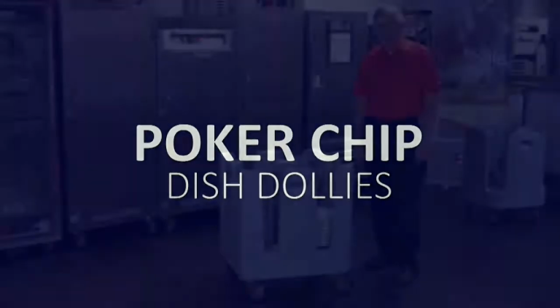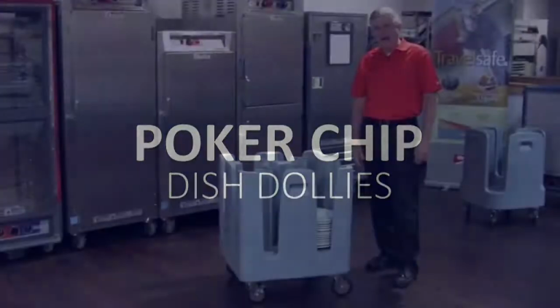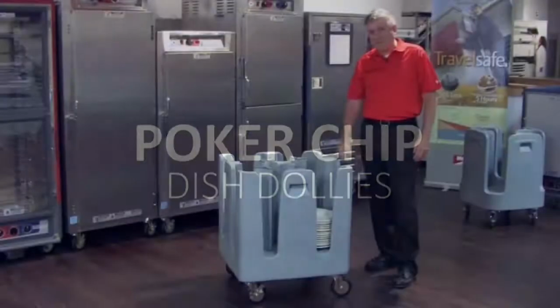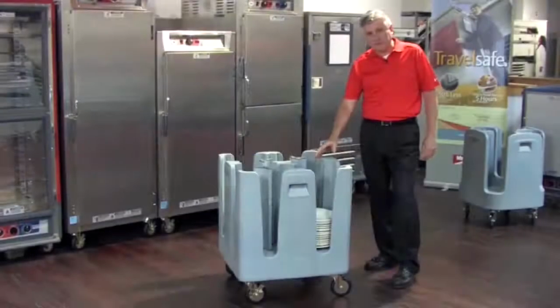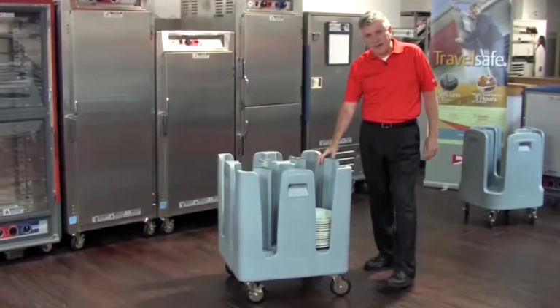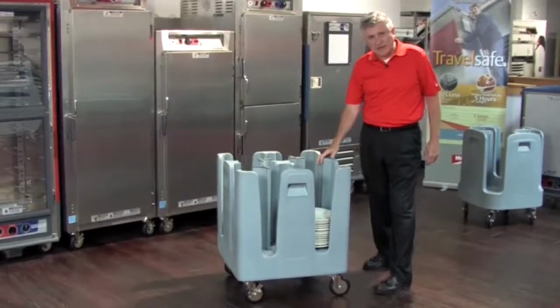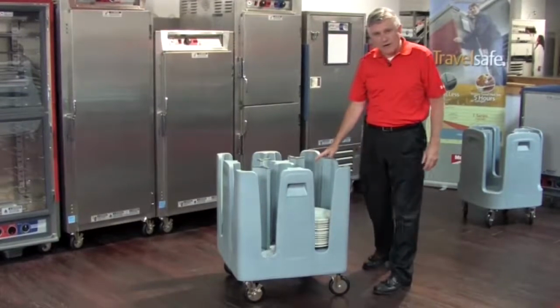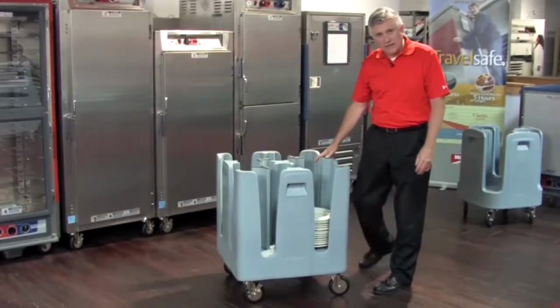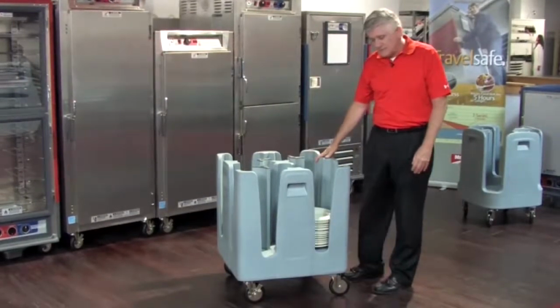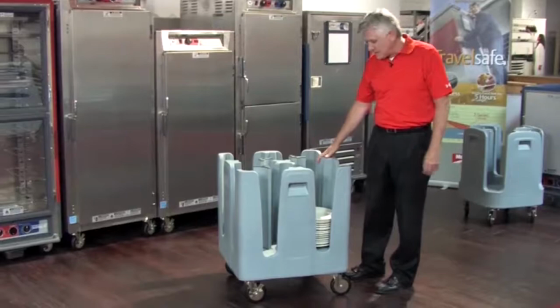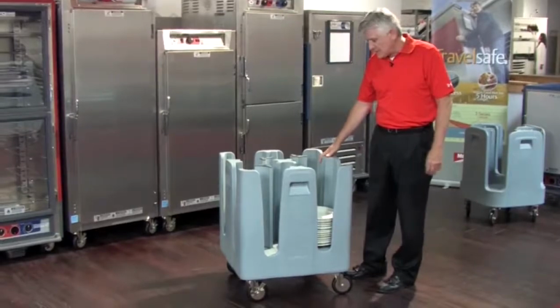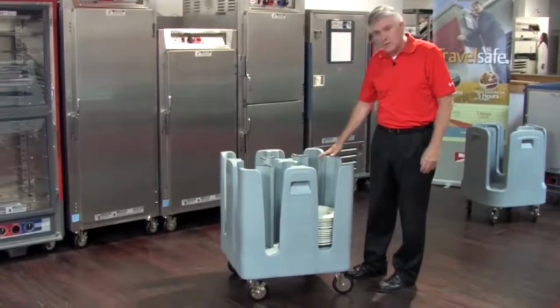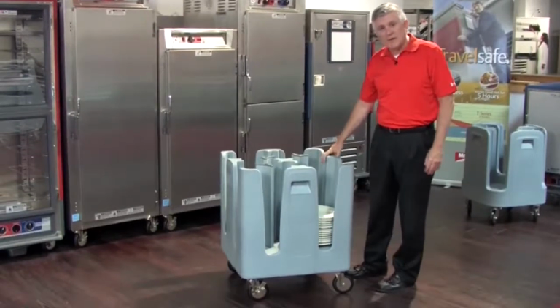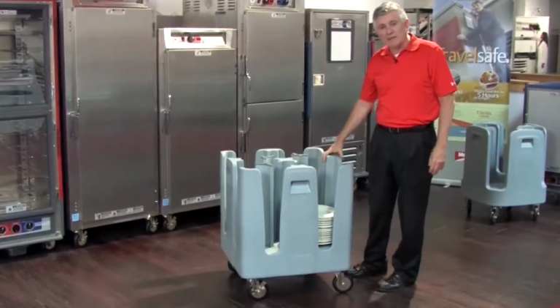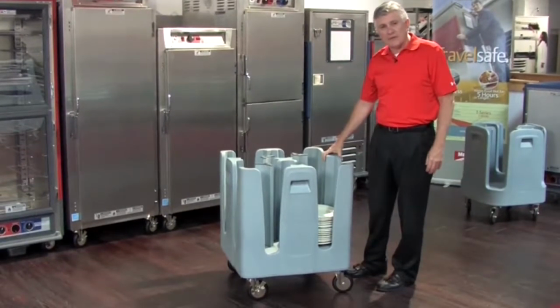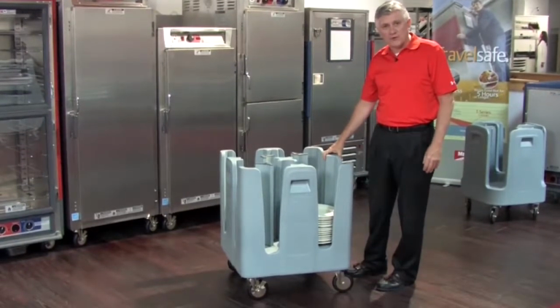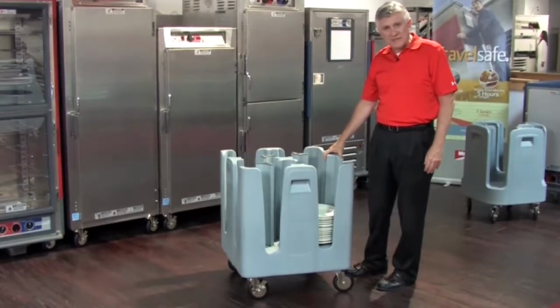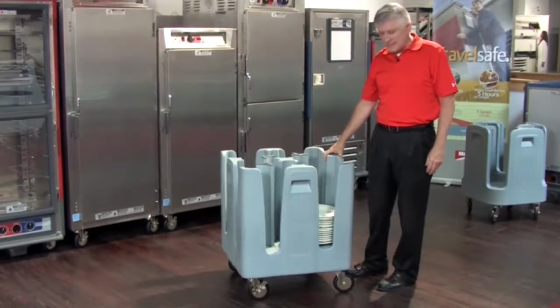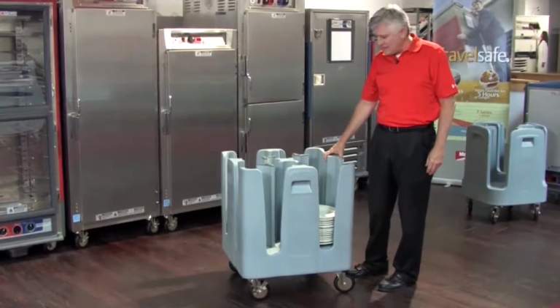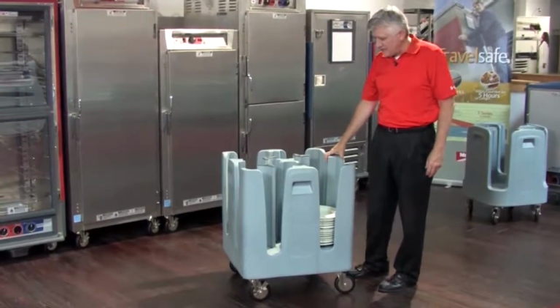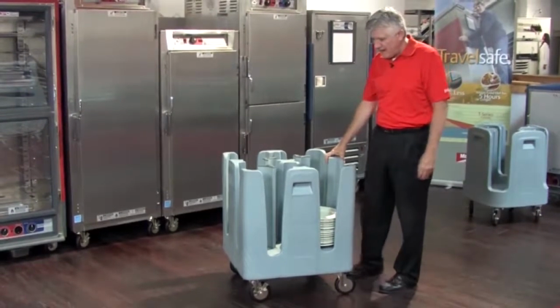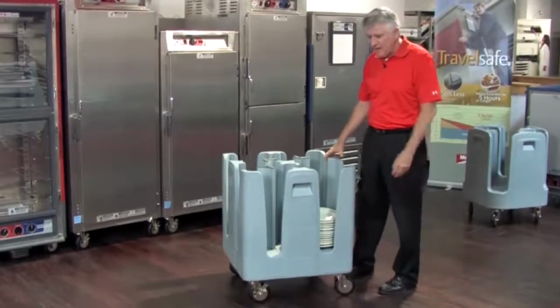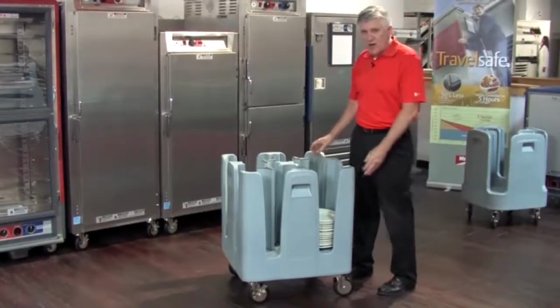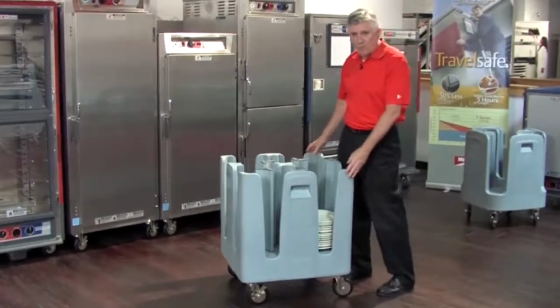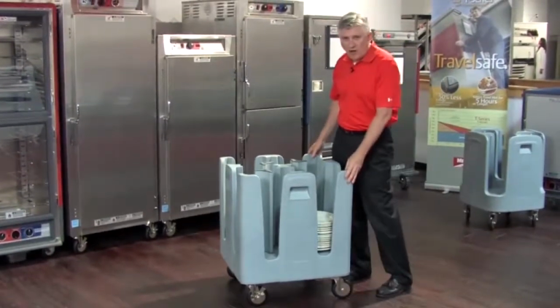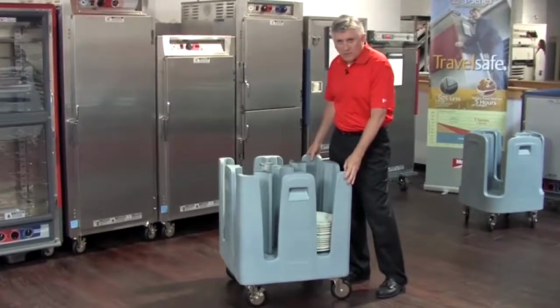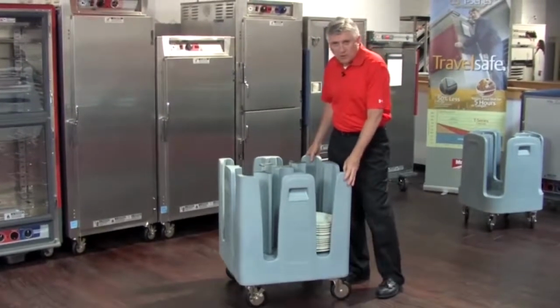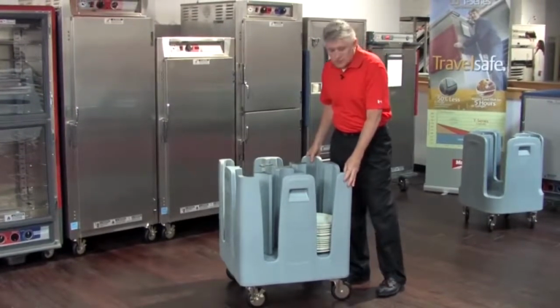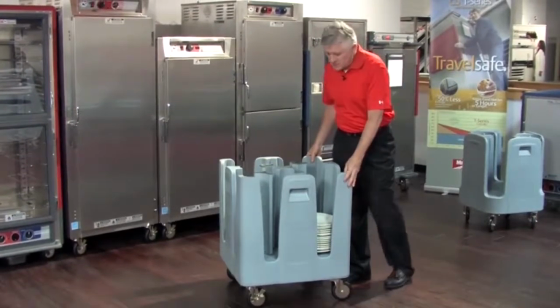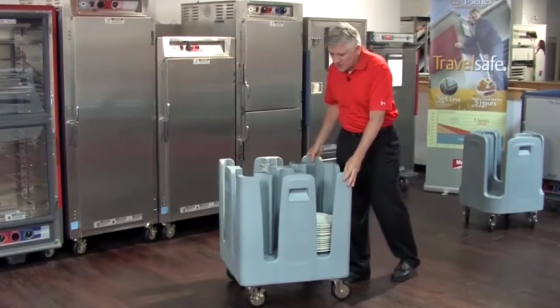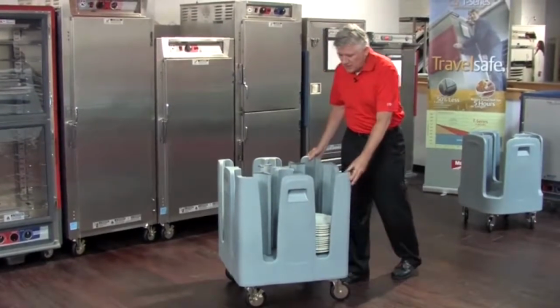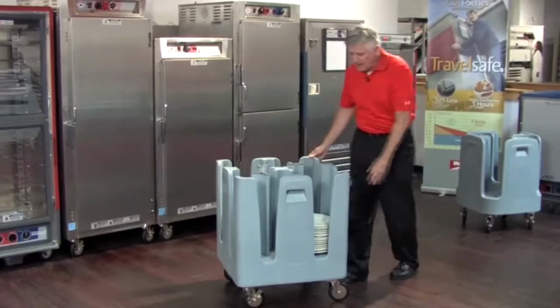Hi, my name is Mike. I want to talk to you a little bit about Metro's PCD11A all polymer poker chip dish dolly line.